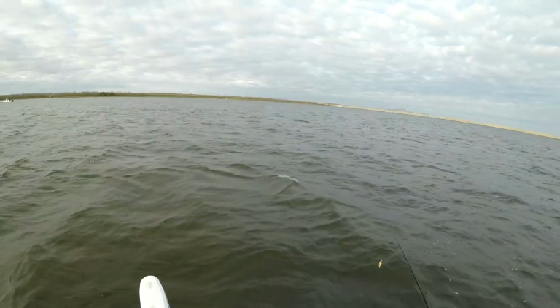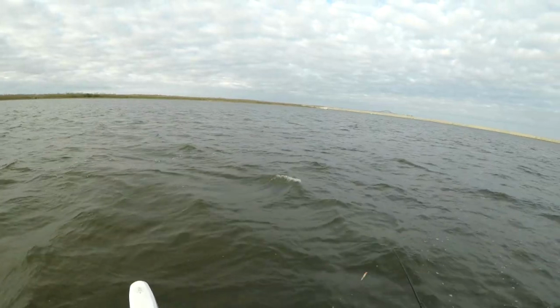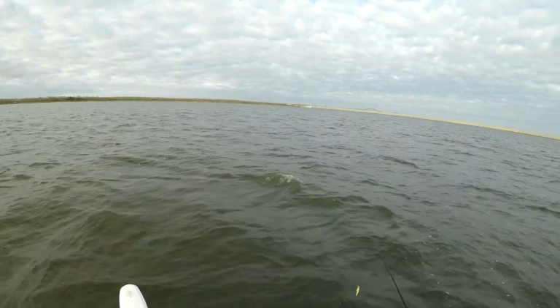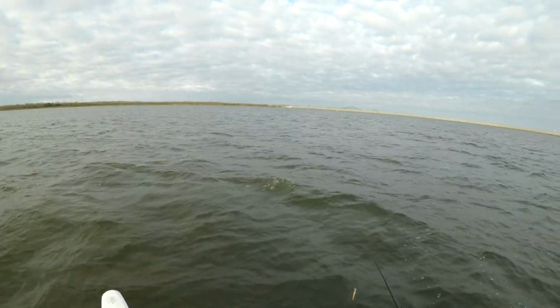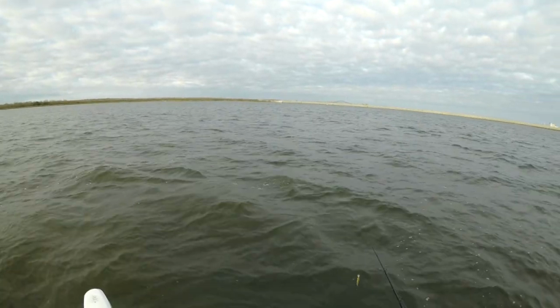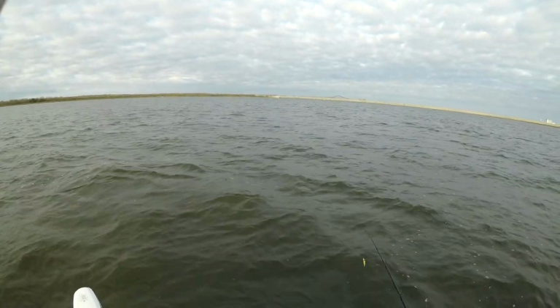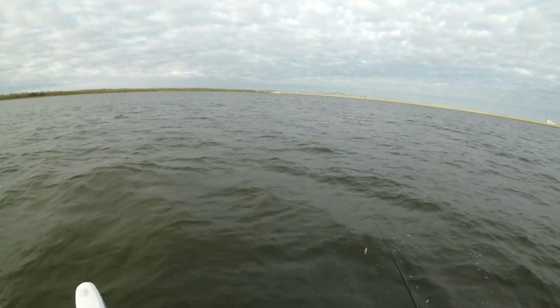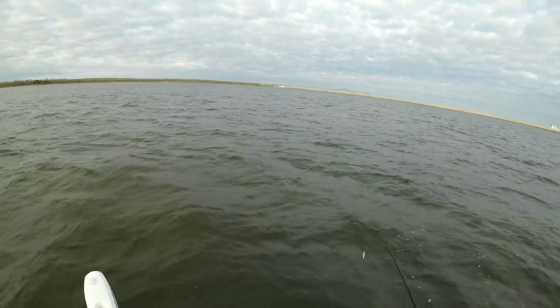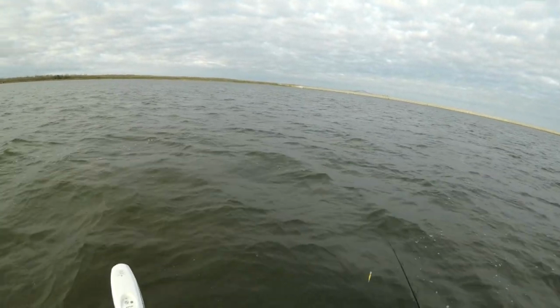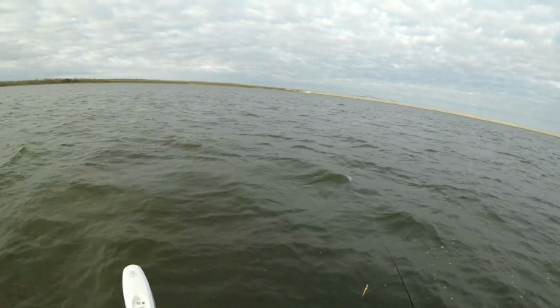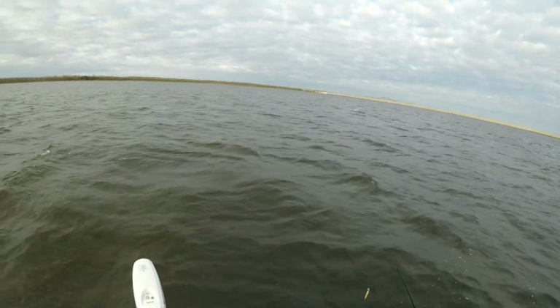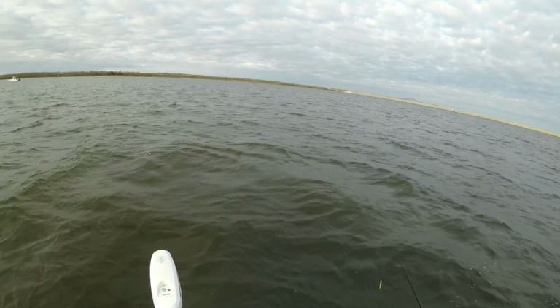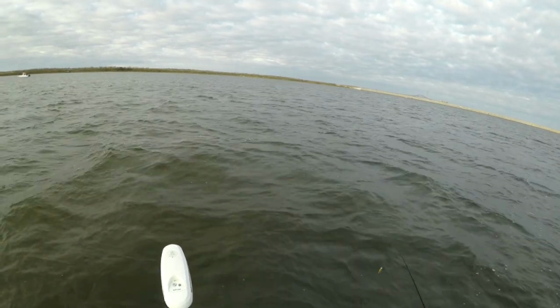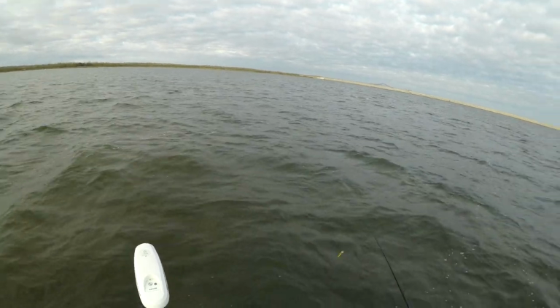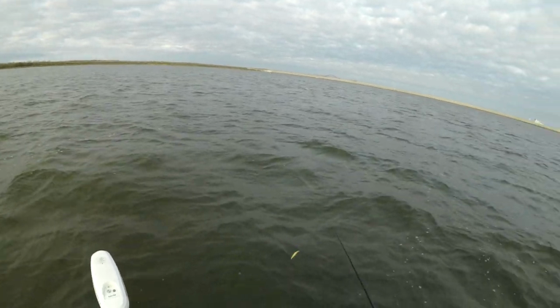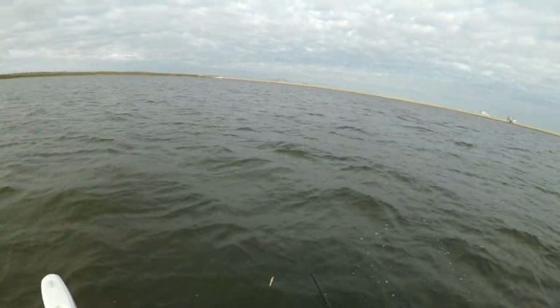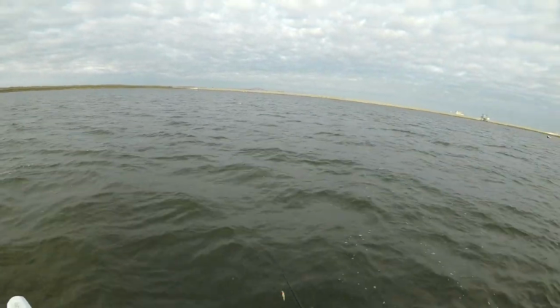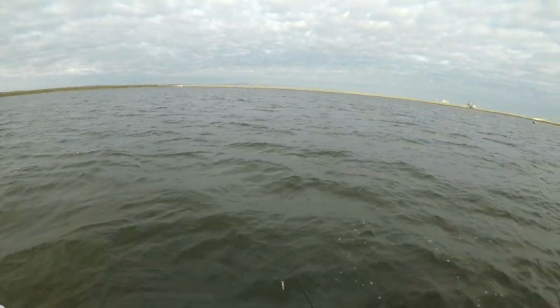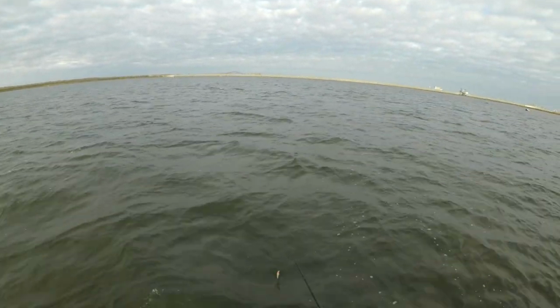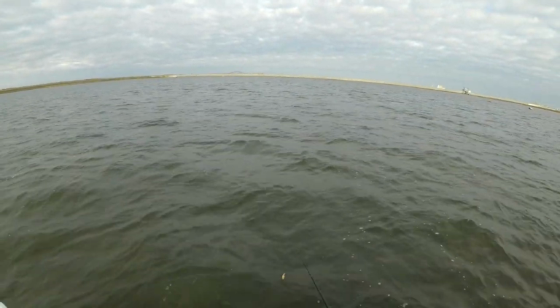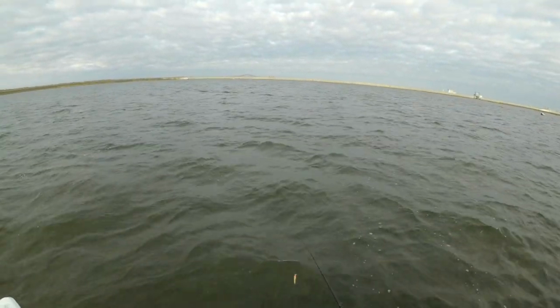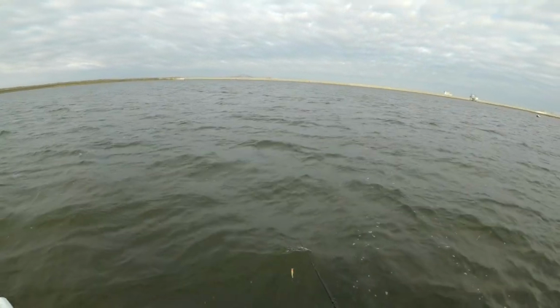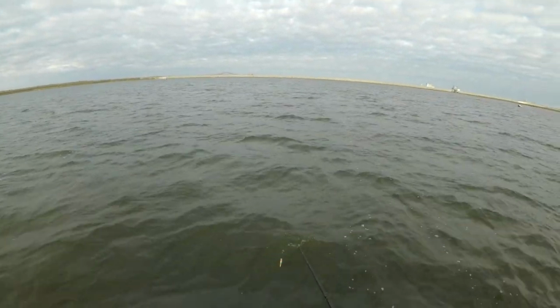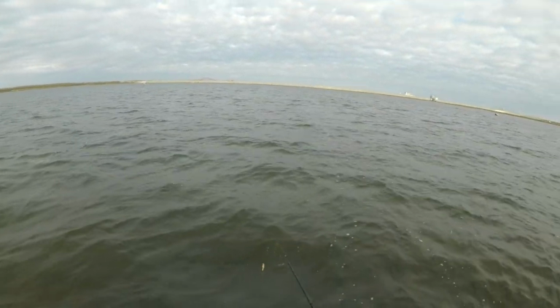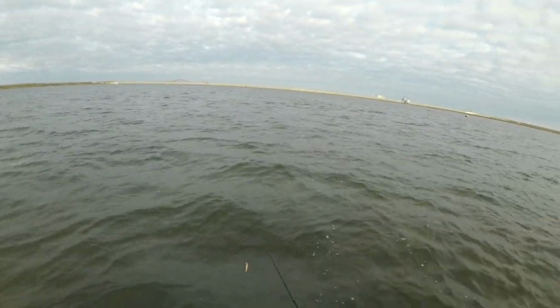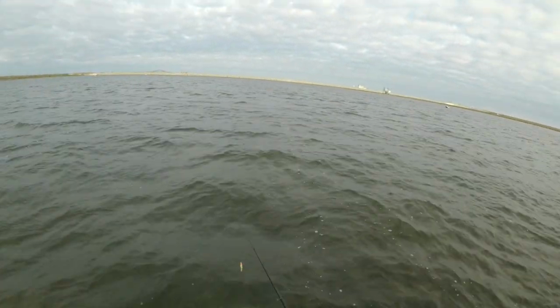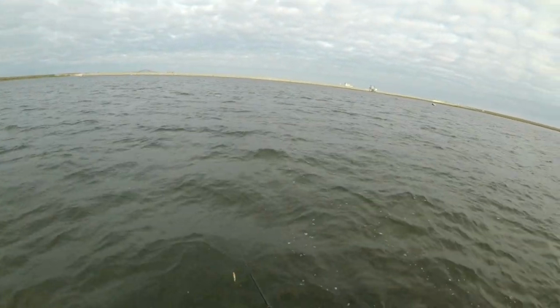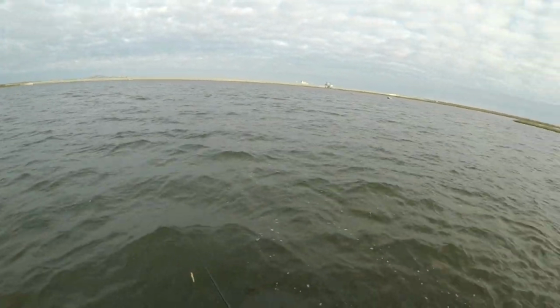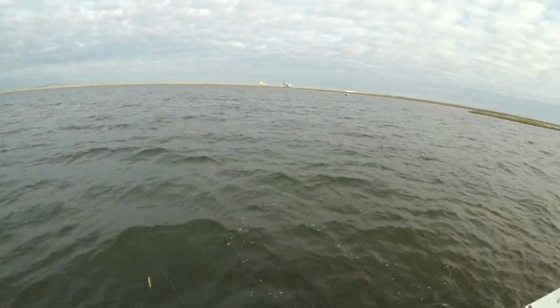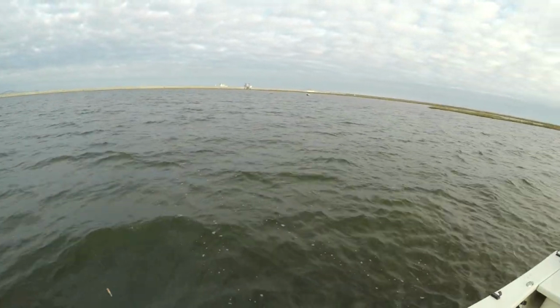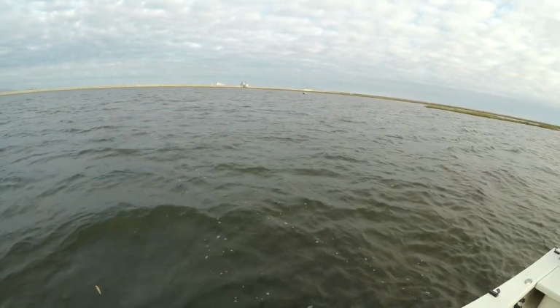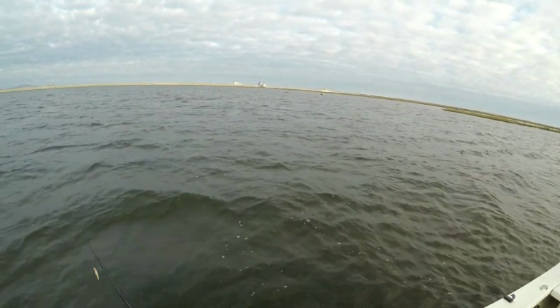There are dolphins on the flat today. I have not seen that before.